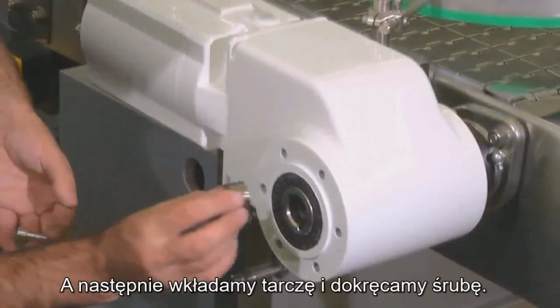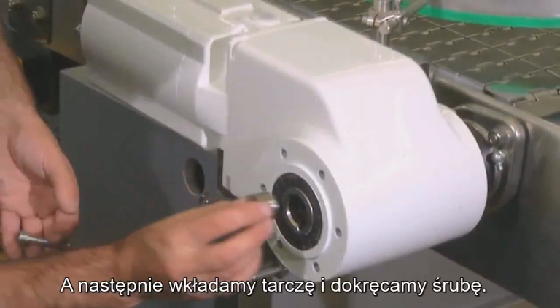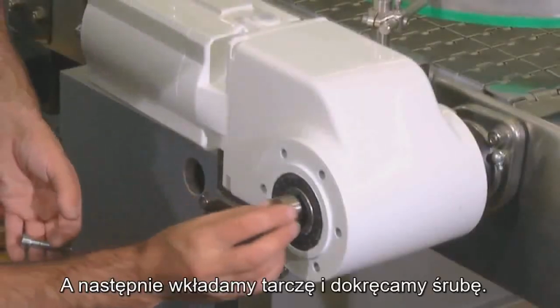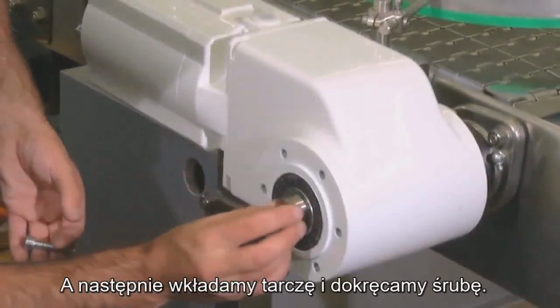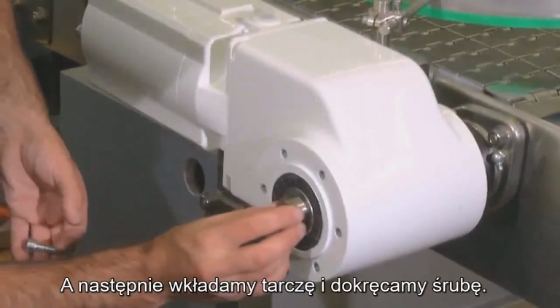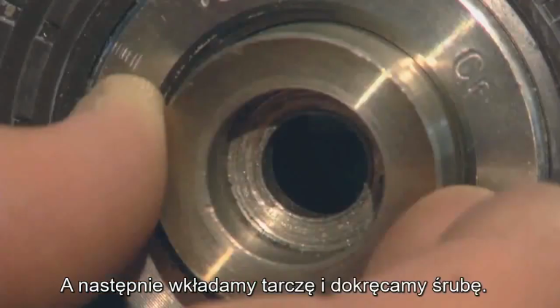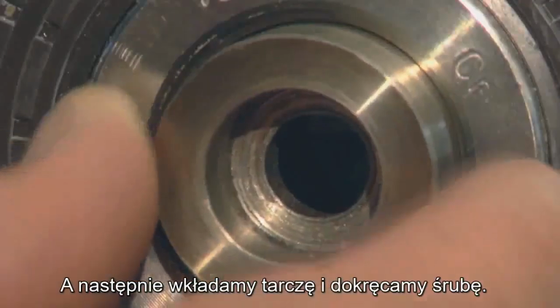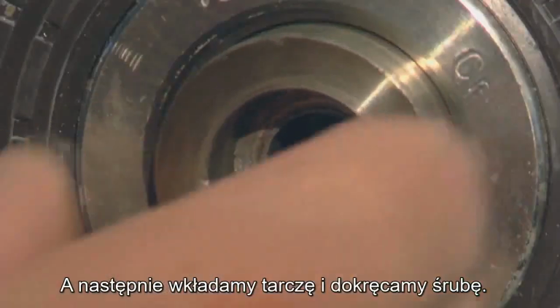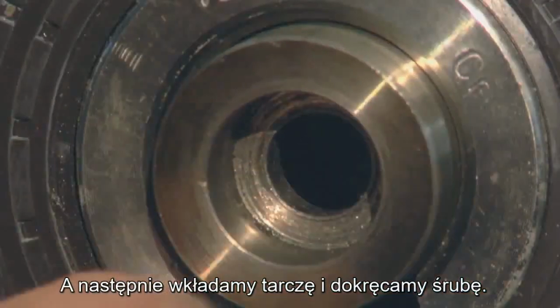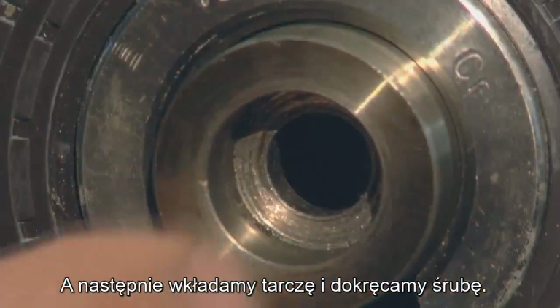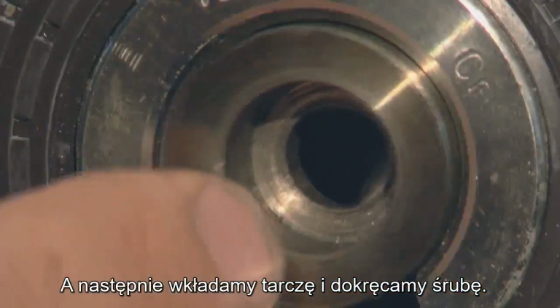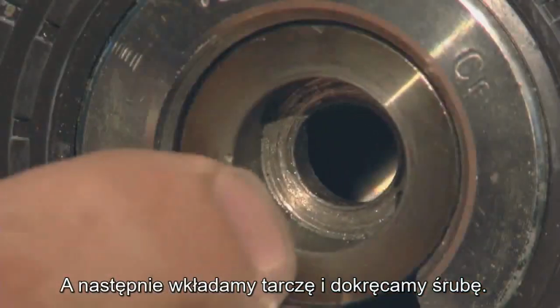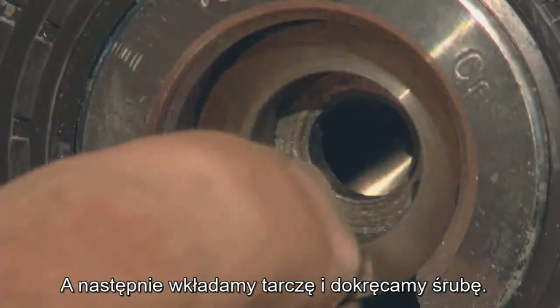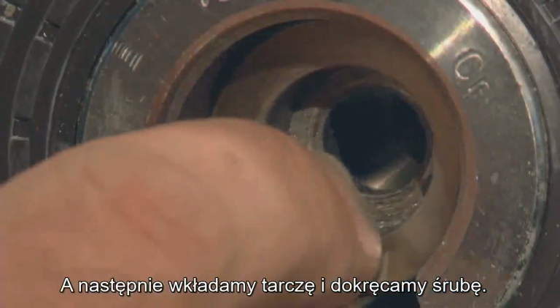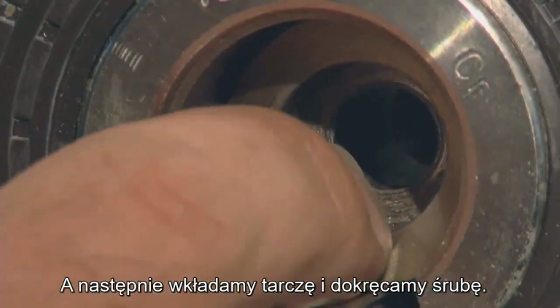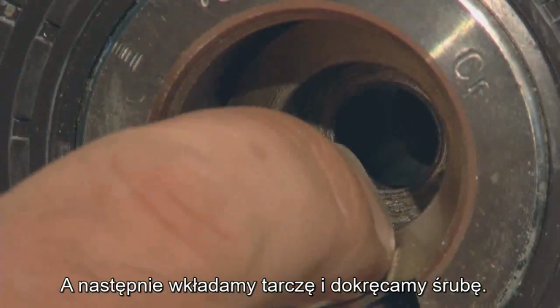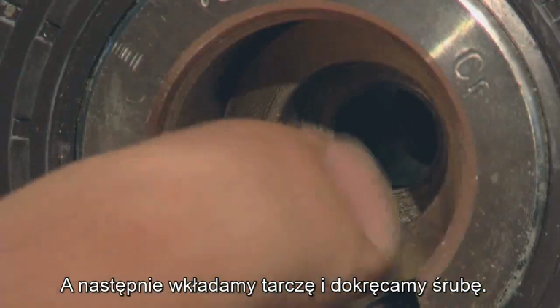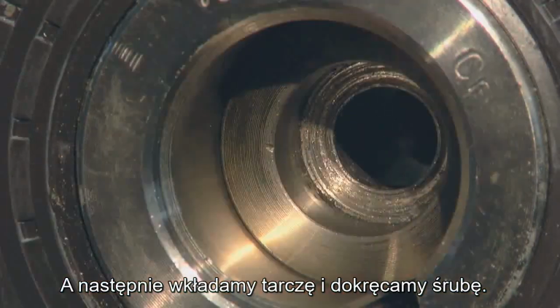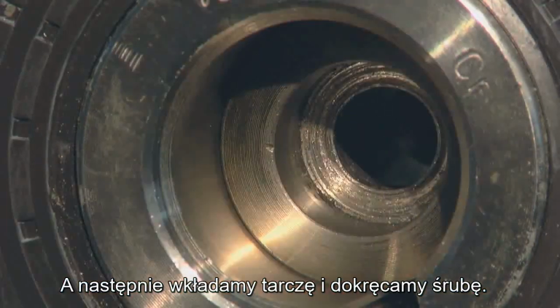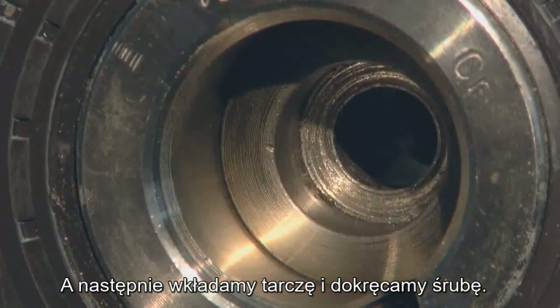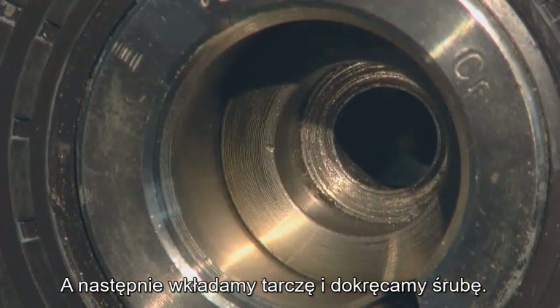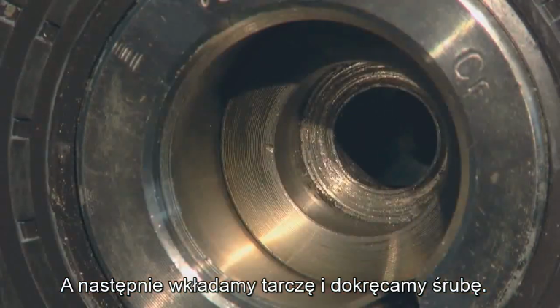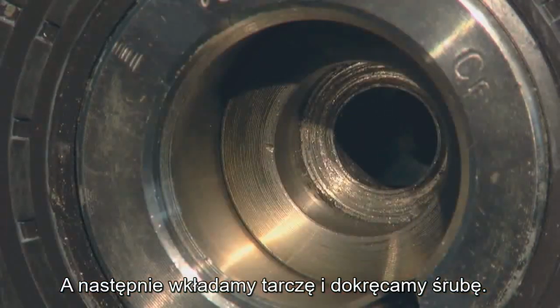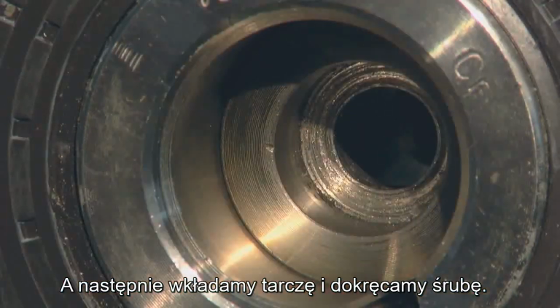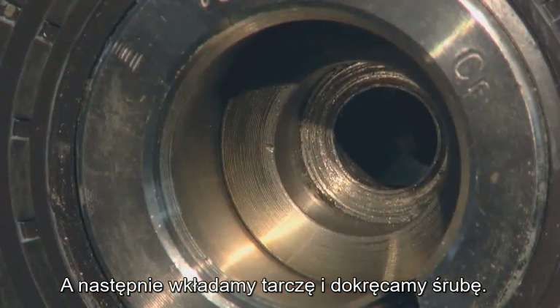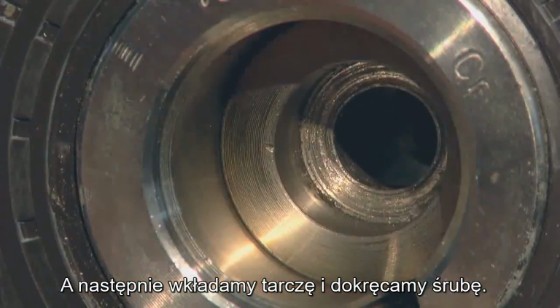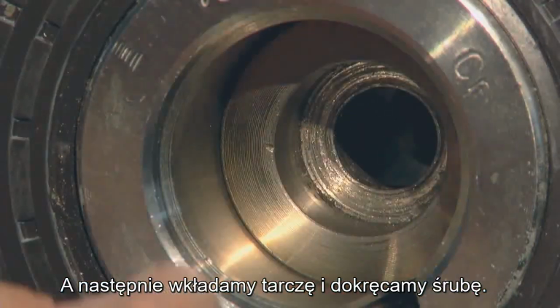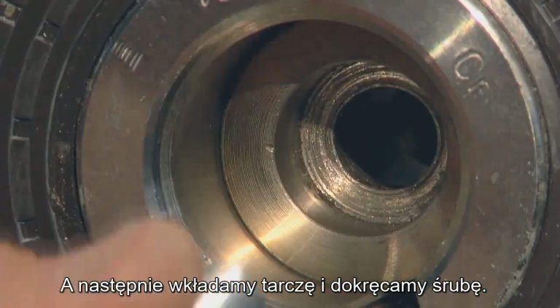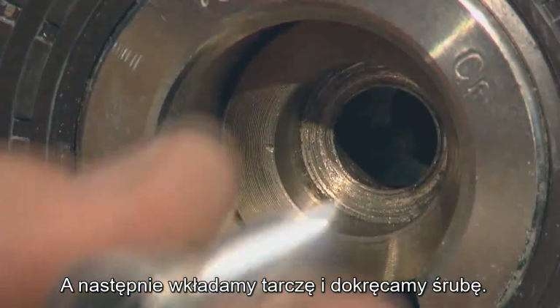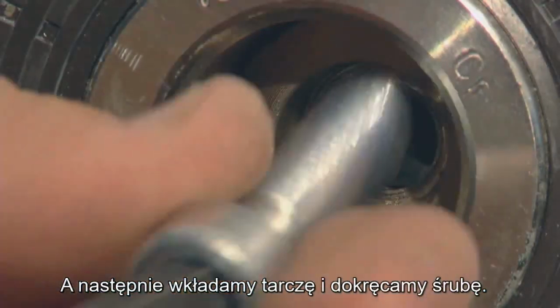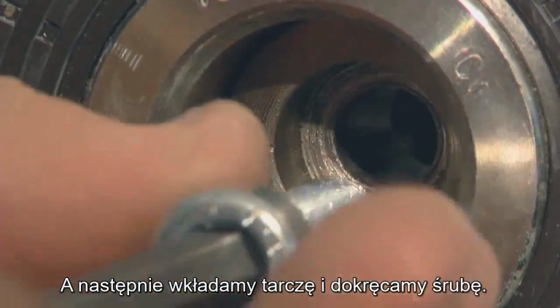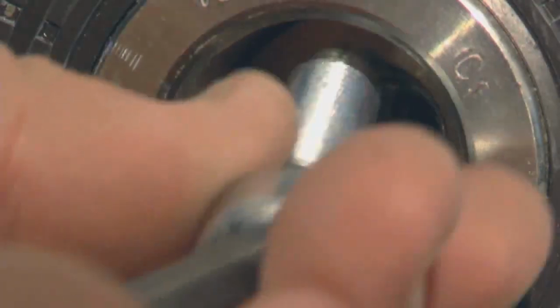Afterwards, please put the disc and the screw in the hollow shaft and tighten it.